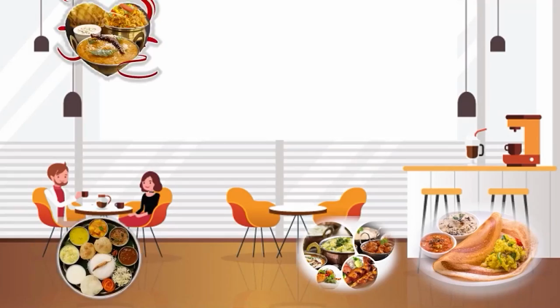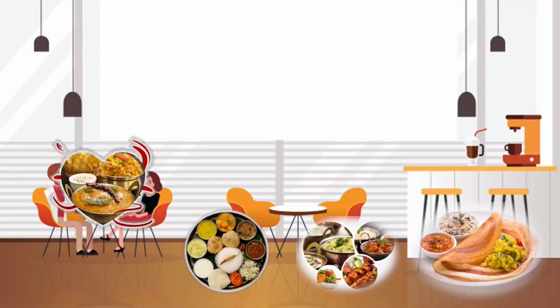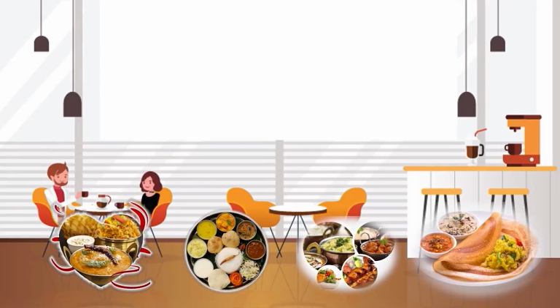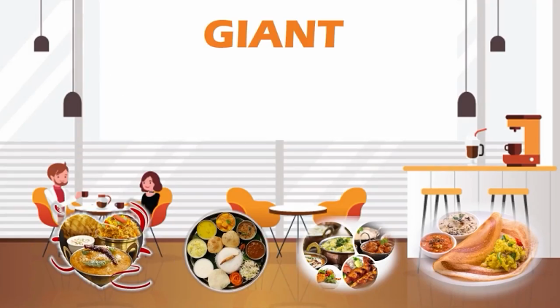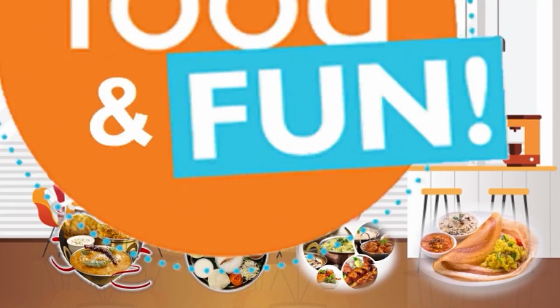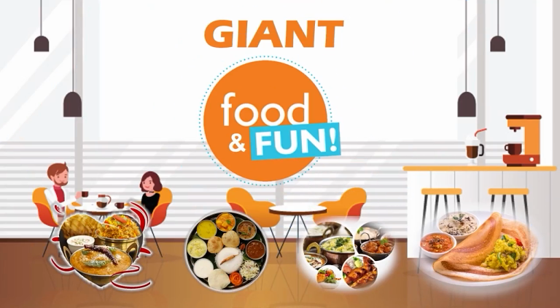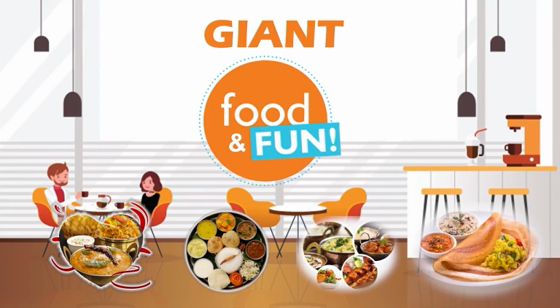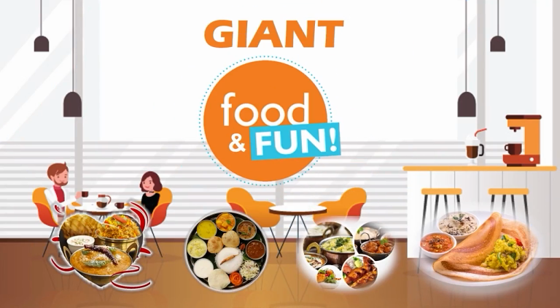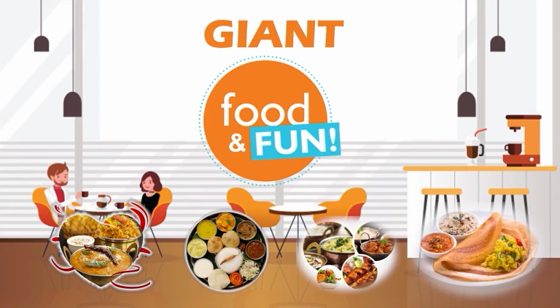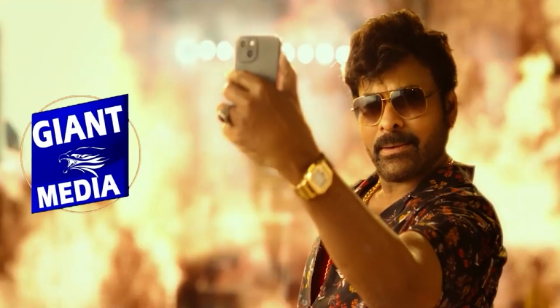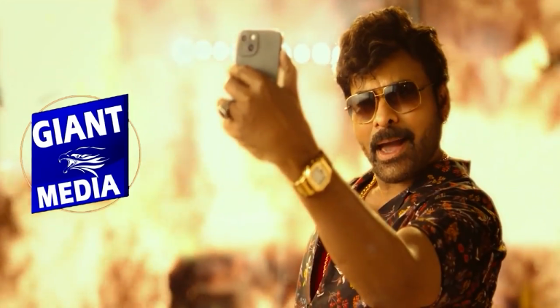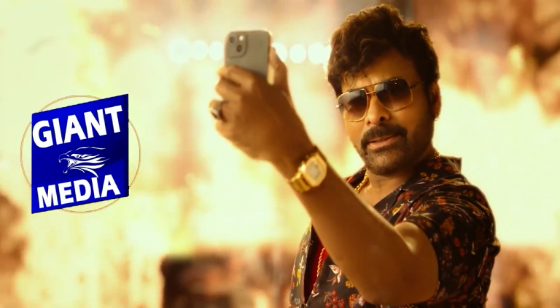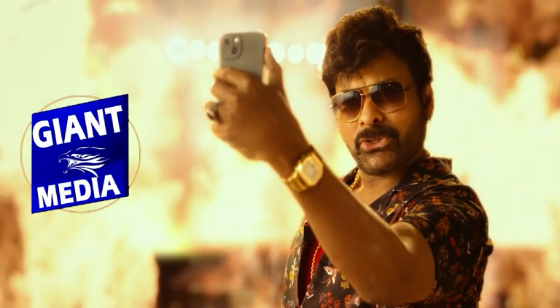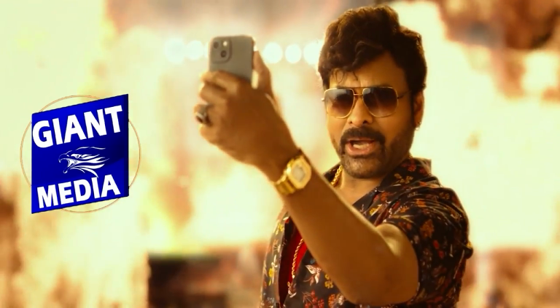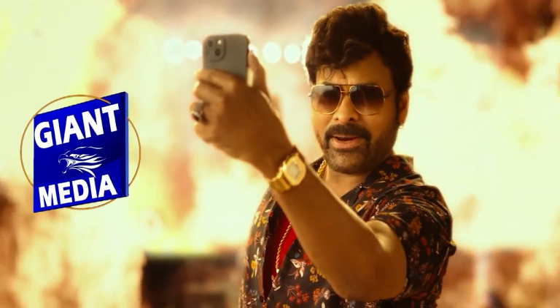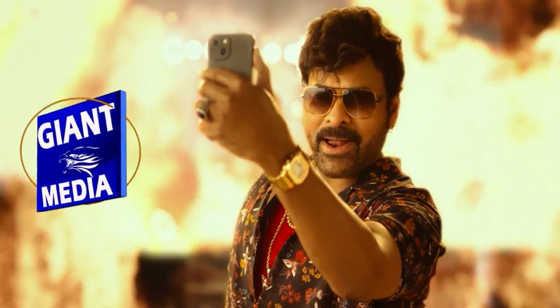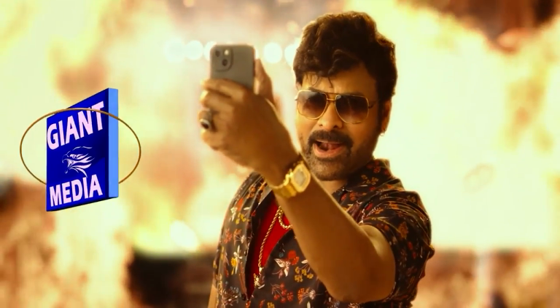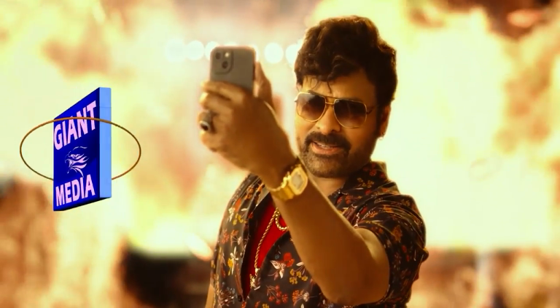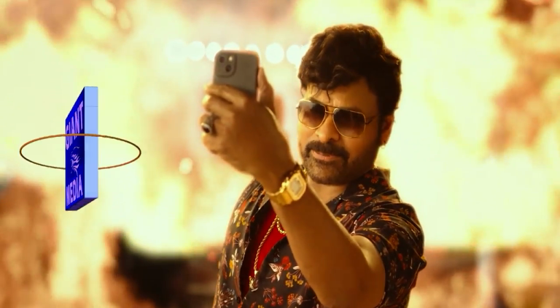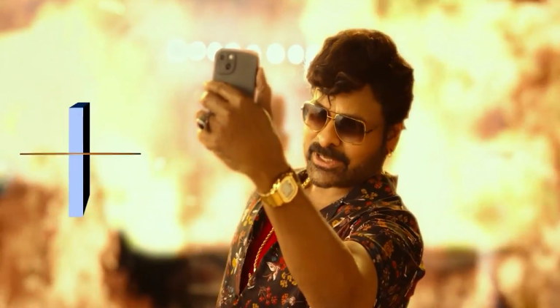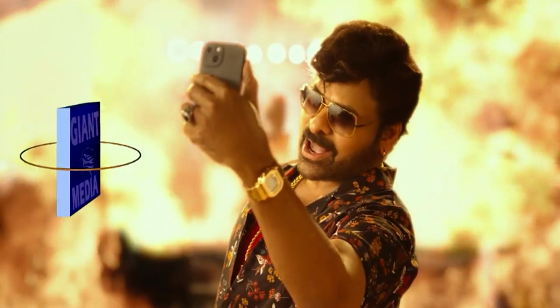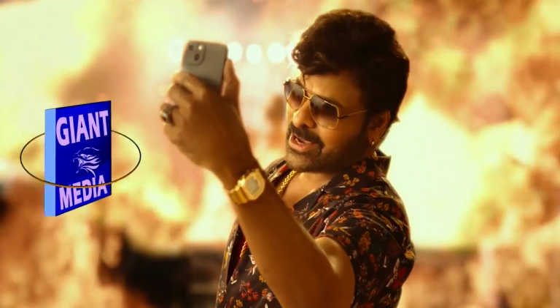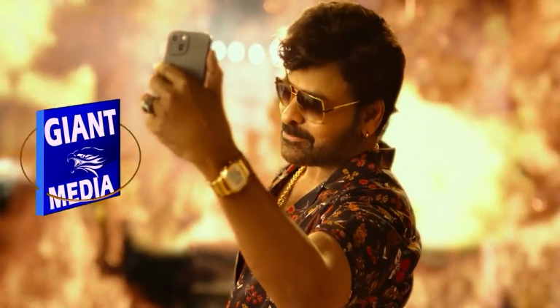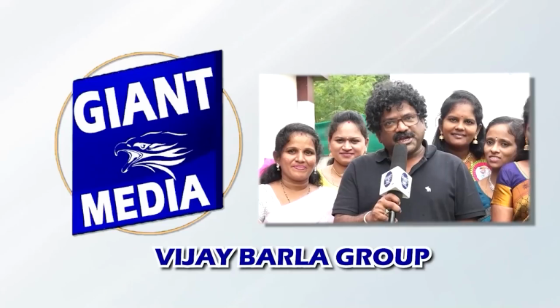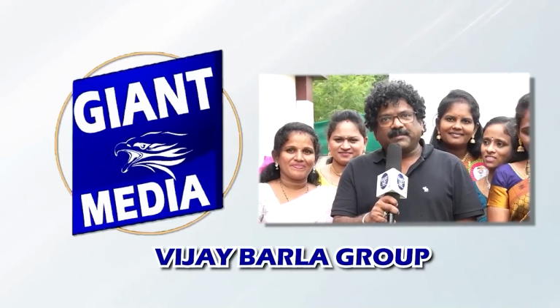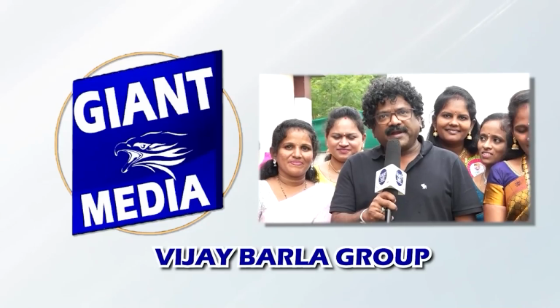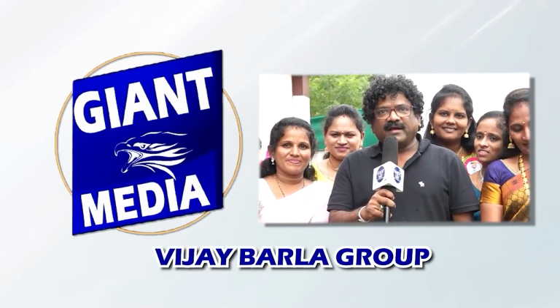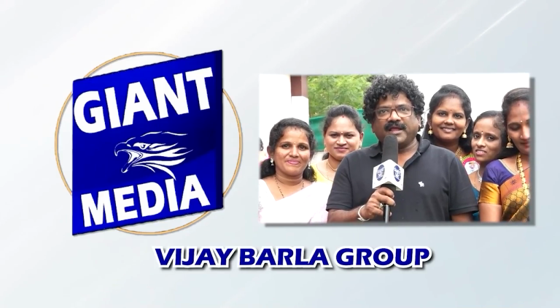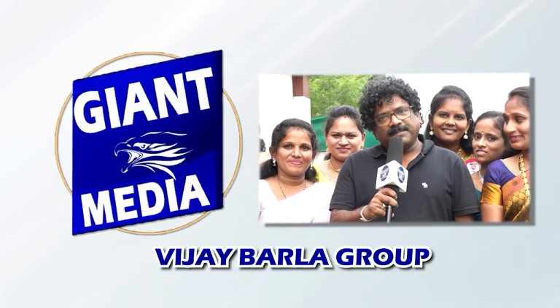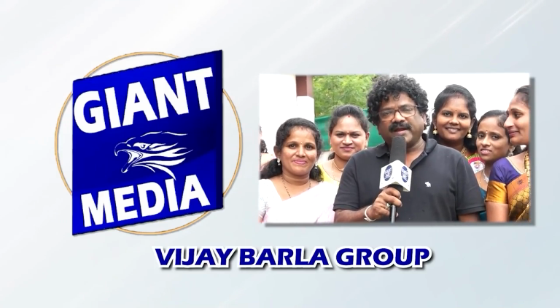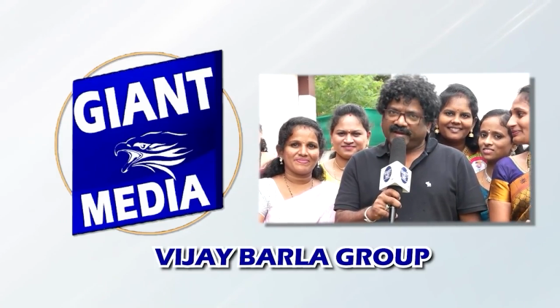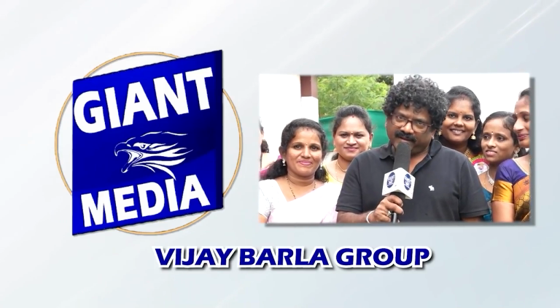Giant food and fun. Like, share, and subscribe to Giant Media AP and Telangana.